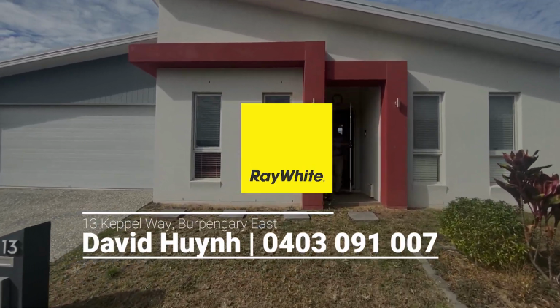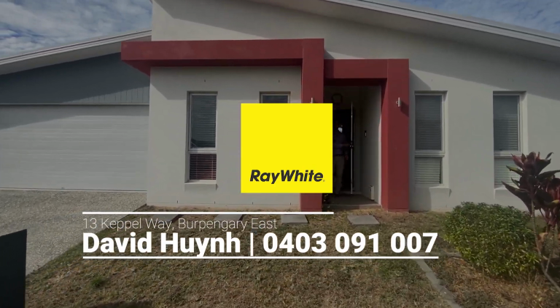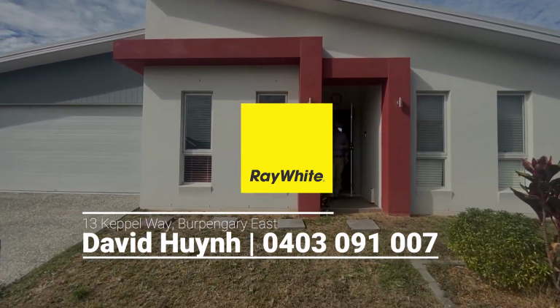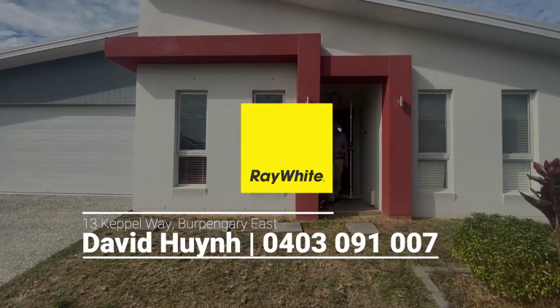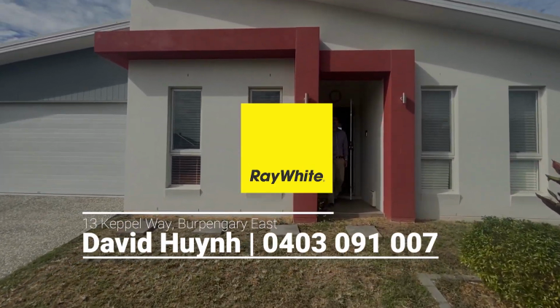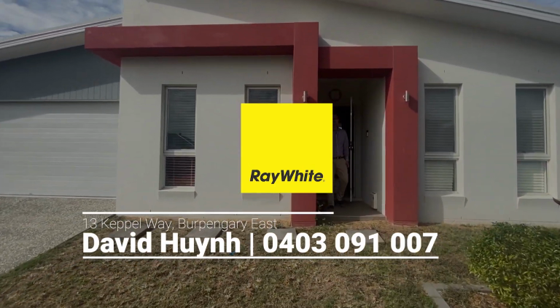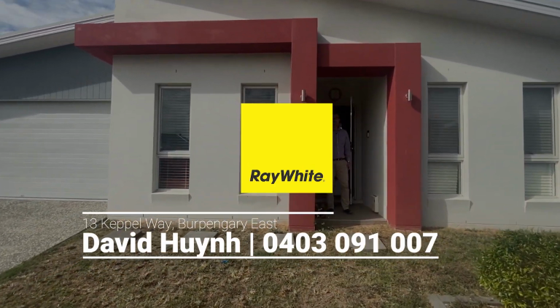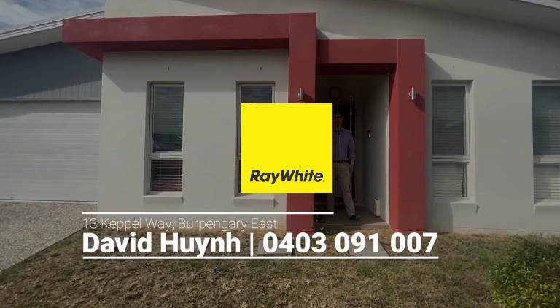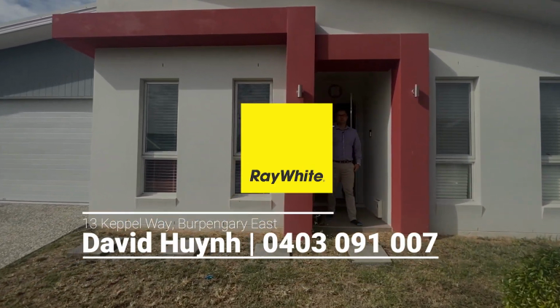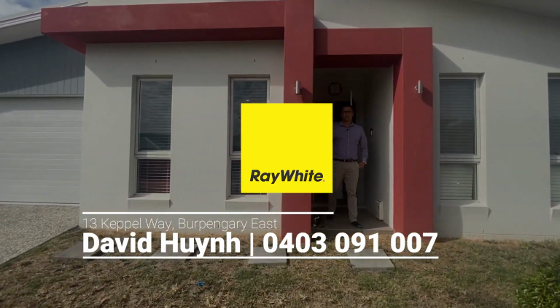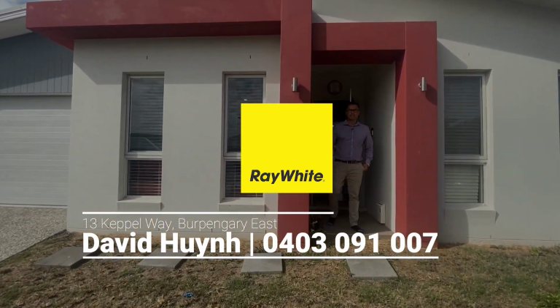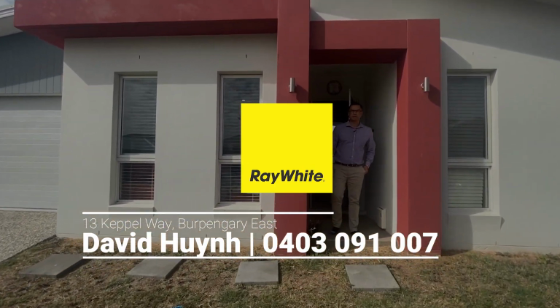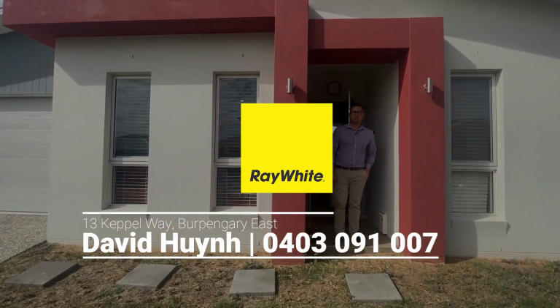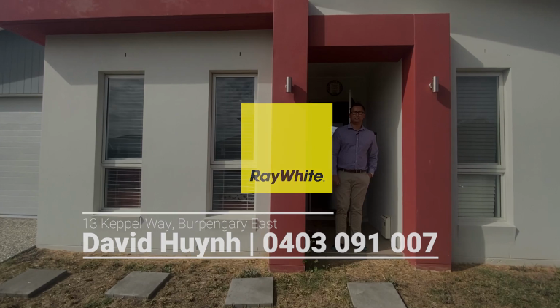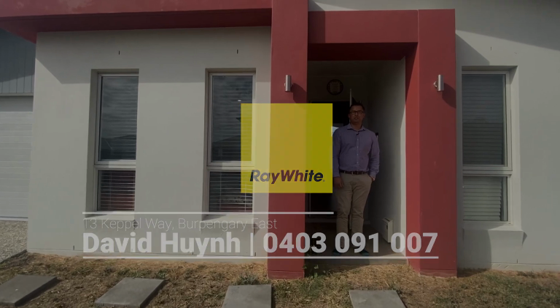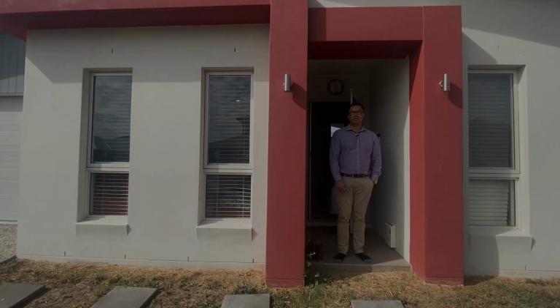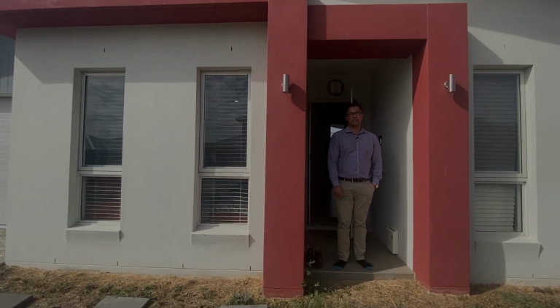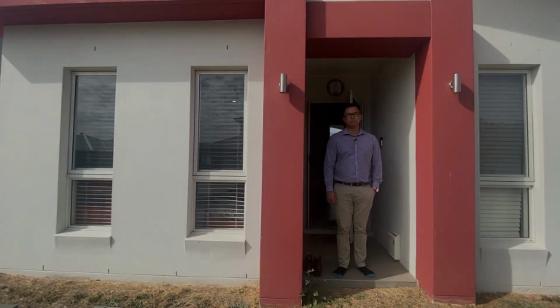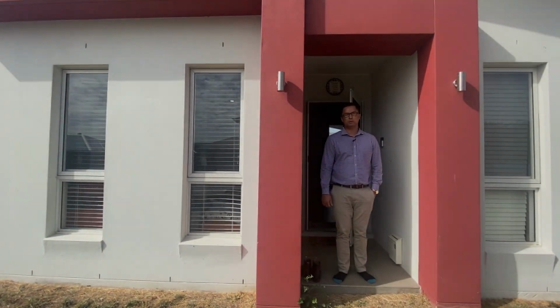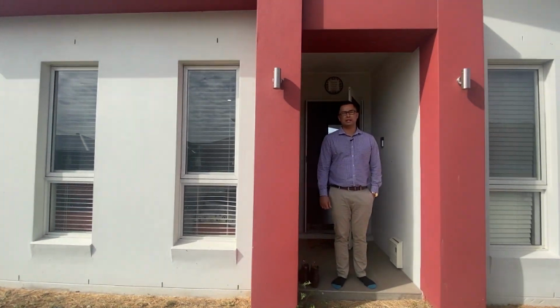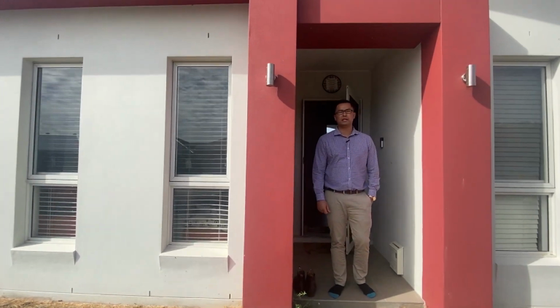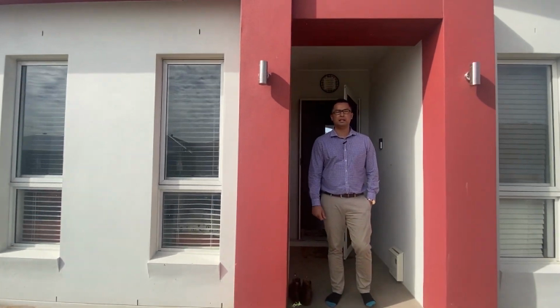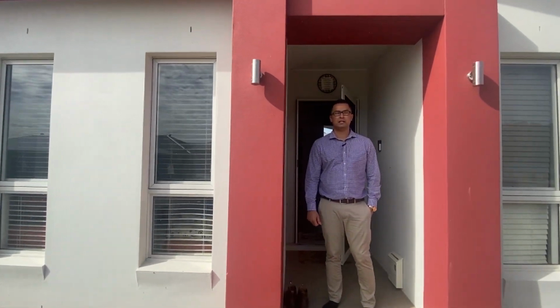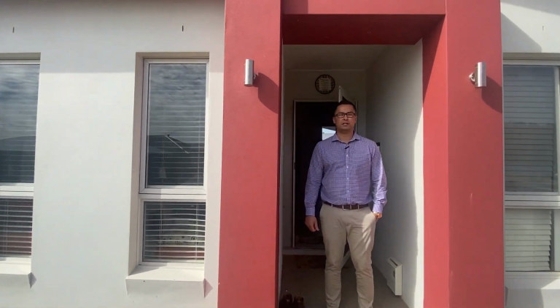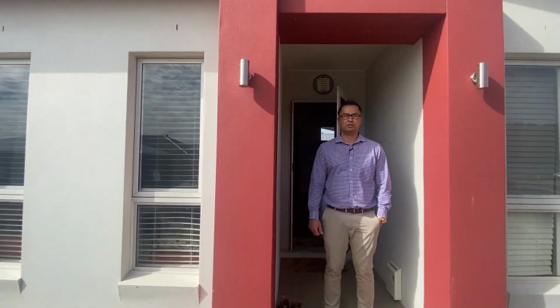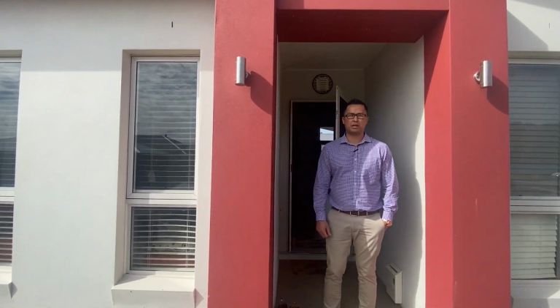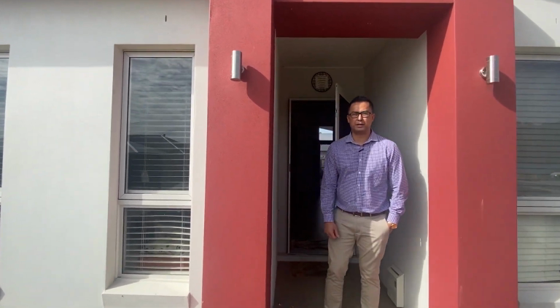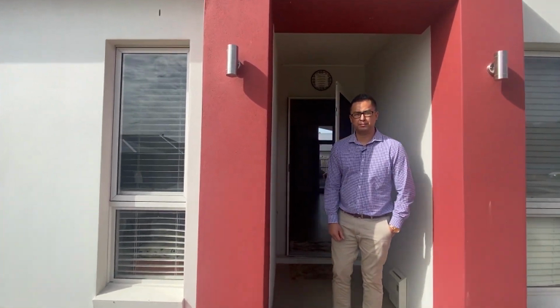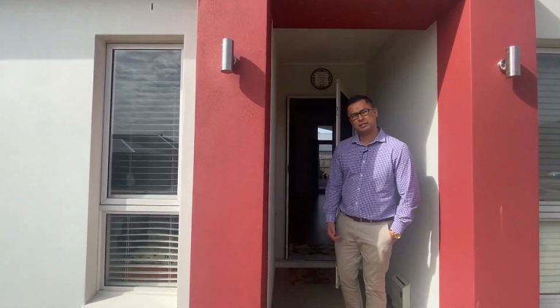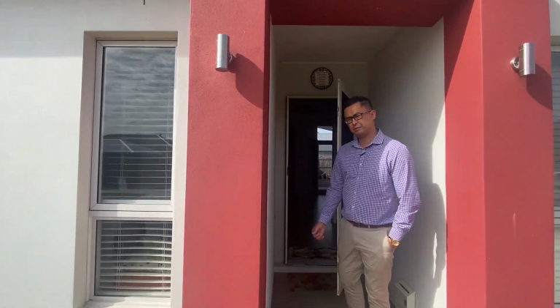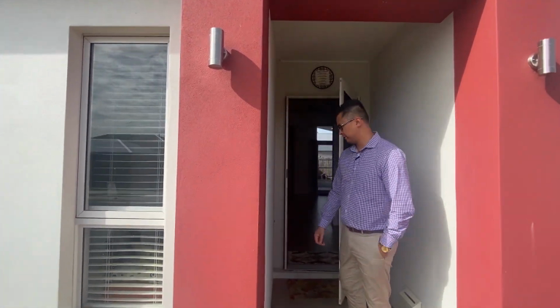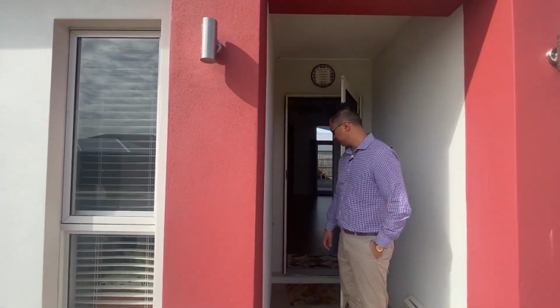Hey guys, David Braywhite North Lakes here to present you 13 Capital Way in North Harbour. Let's come have a look.